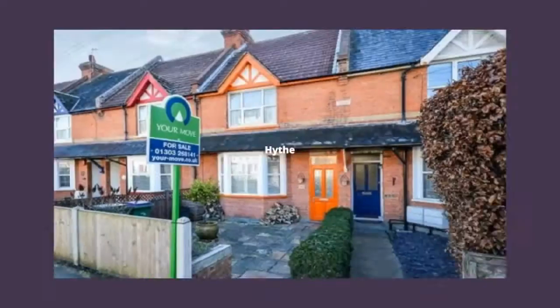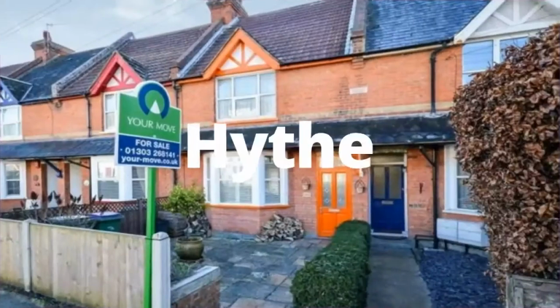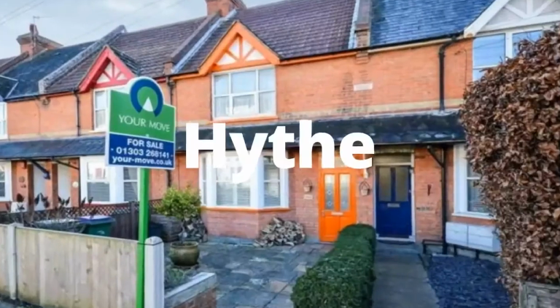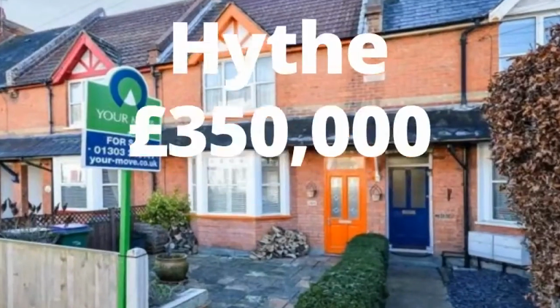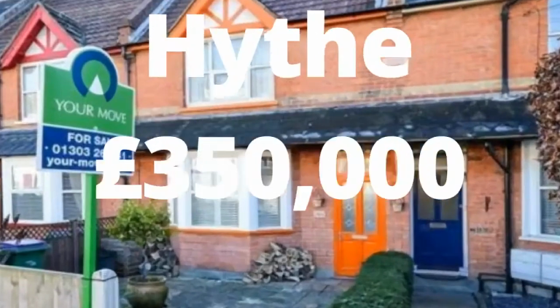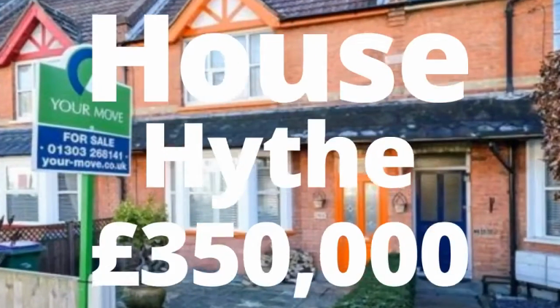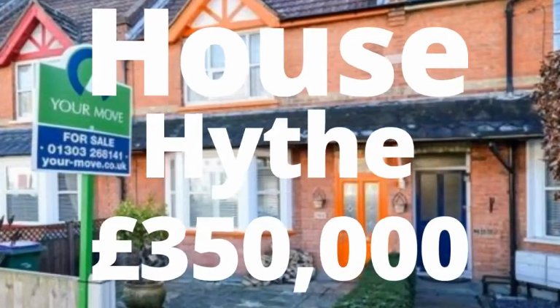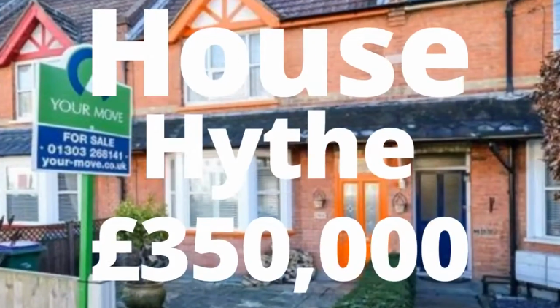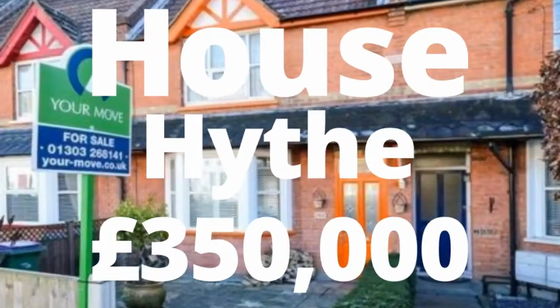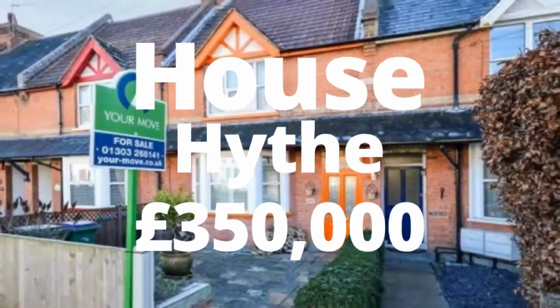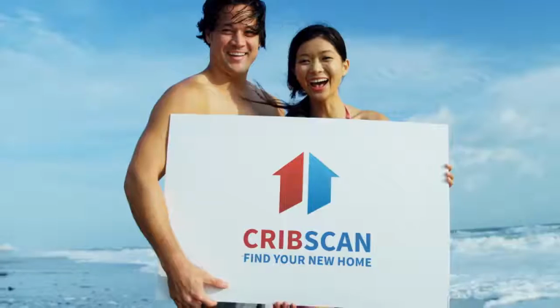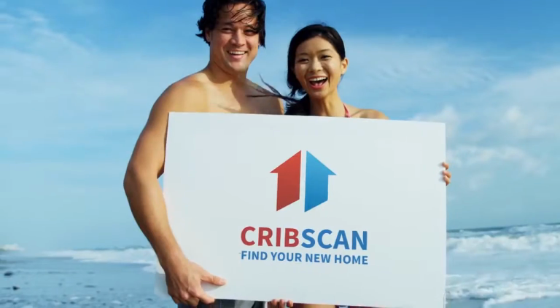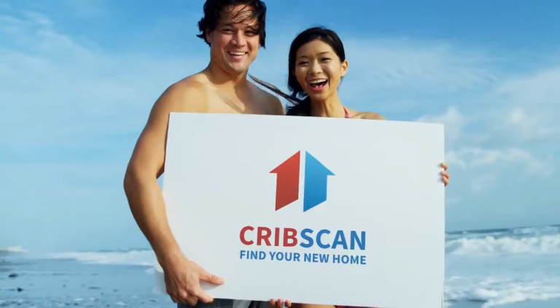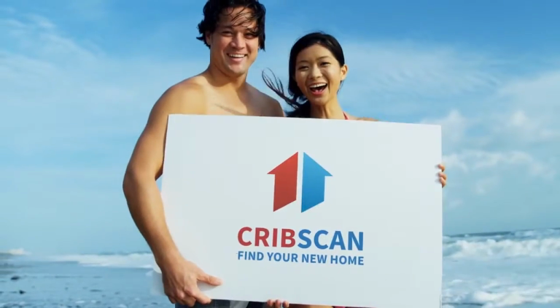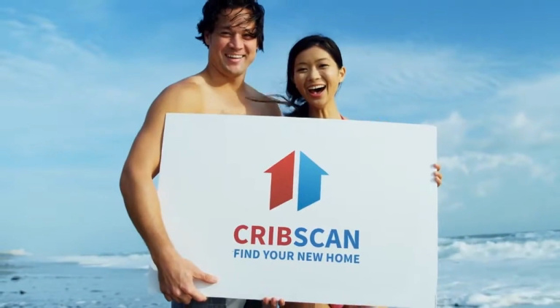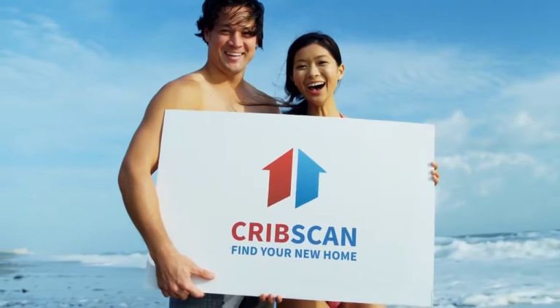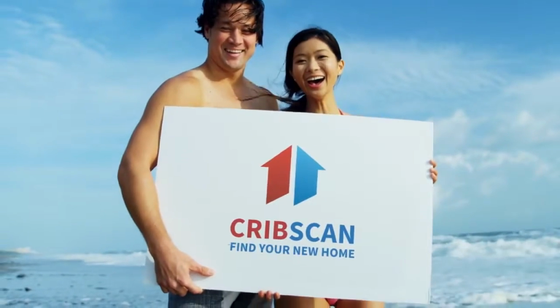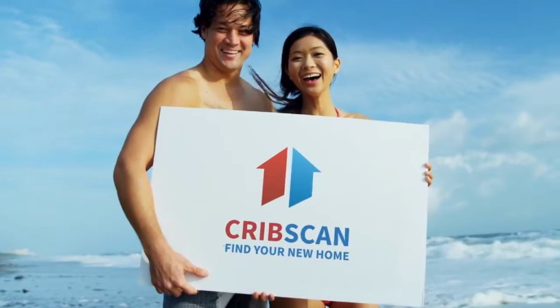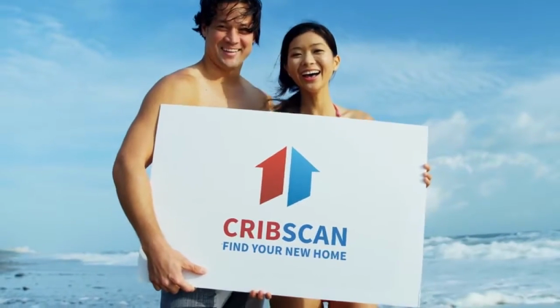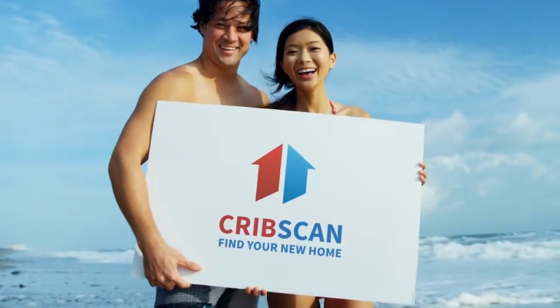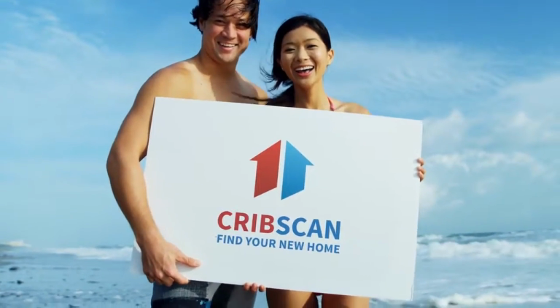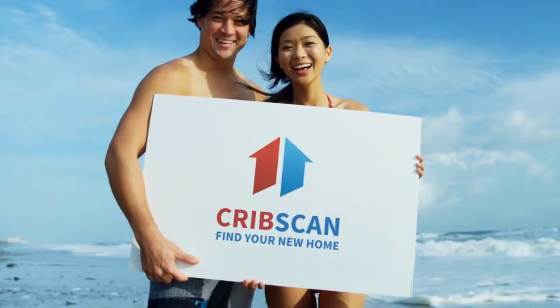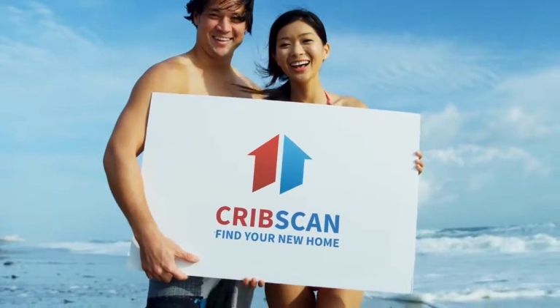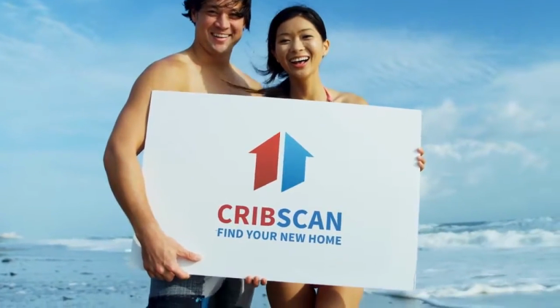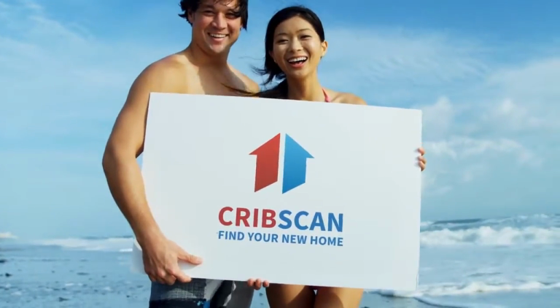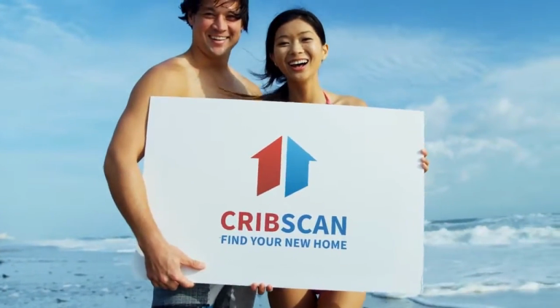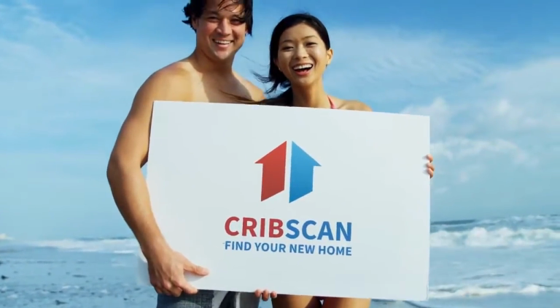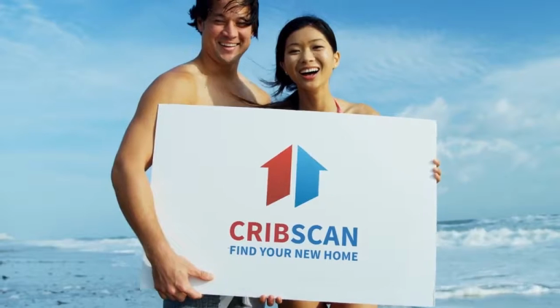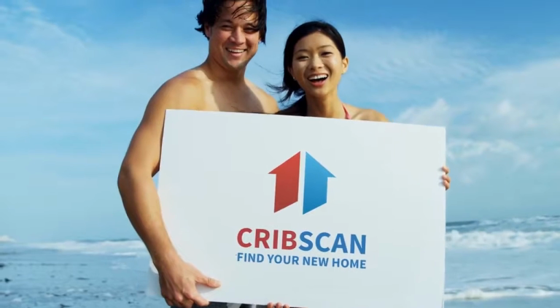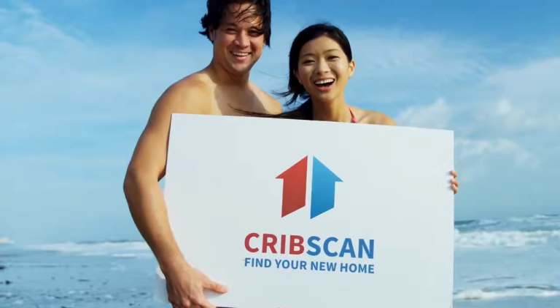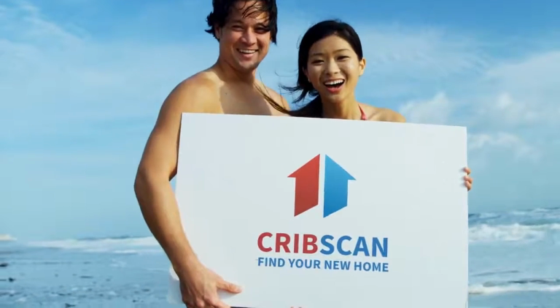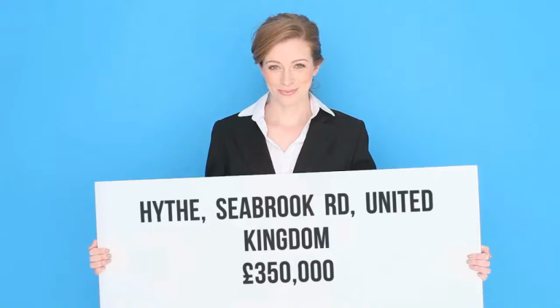Four-bedroom terraced house for sale. Seabrook Road, Hythe, CT21.